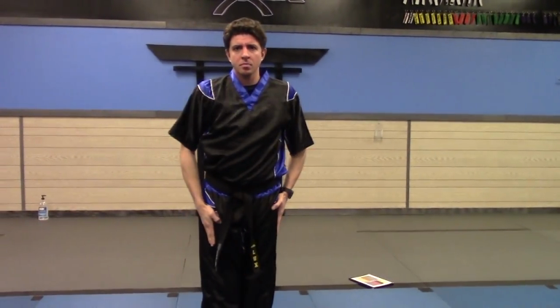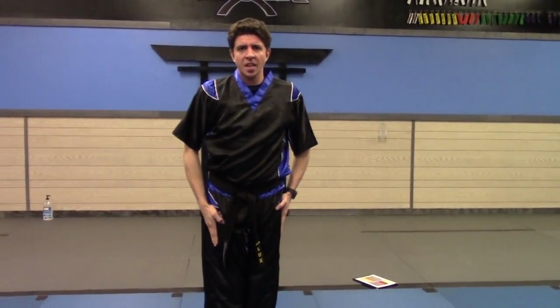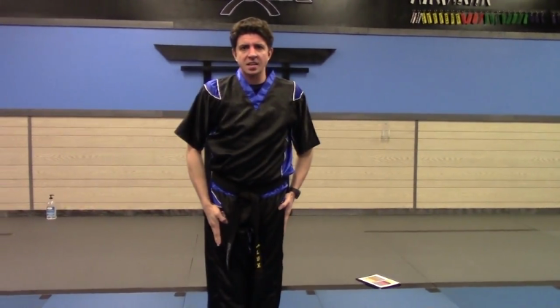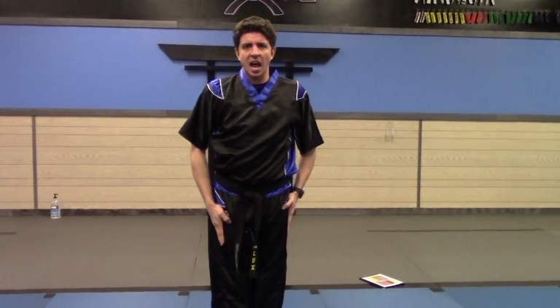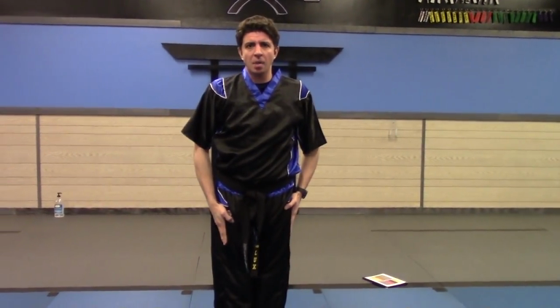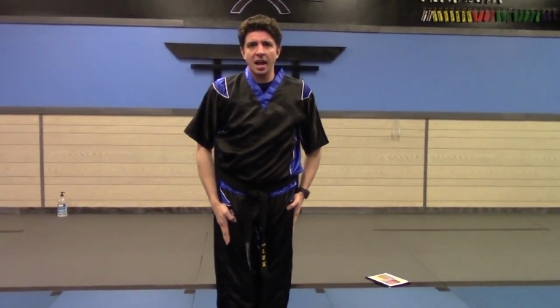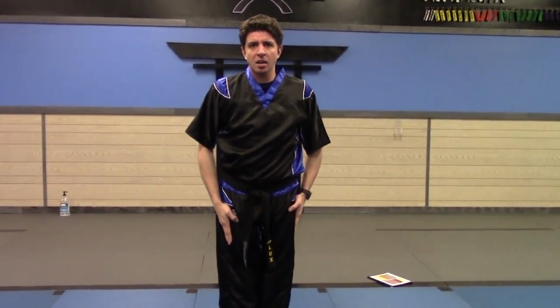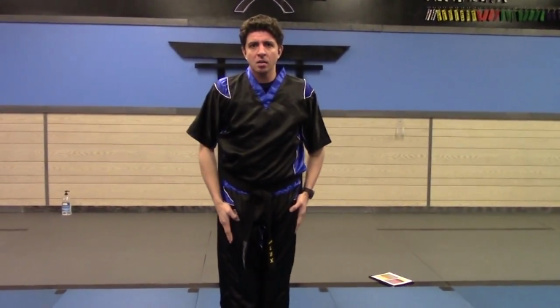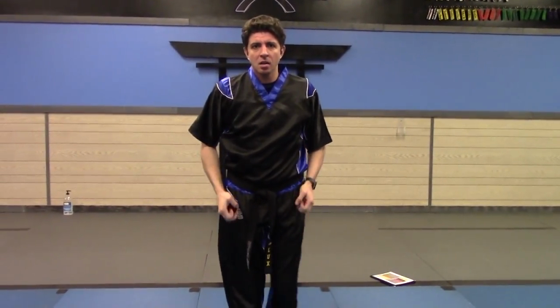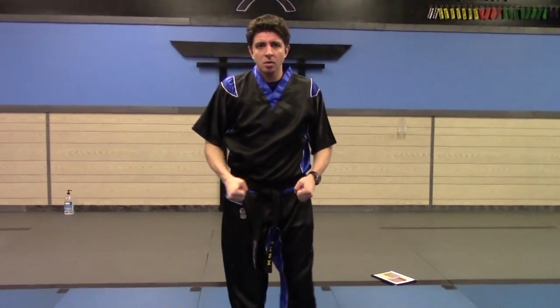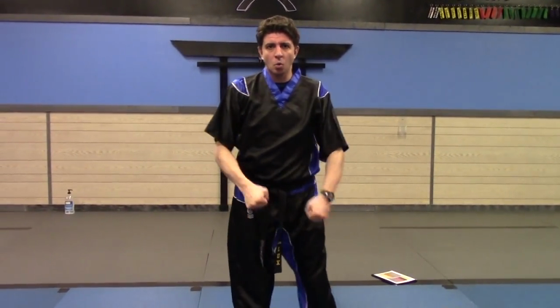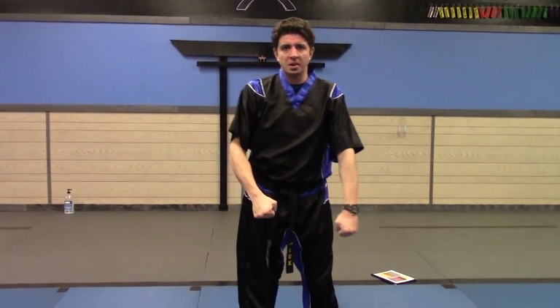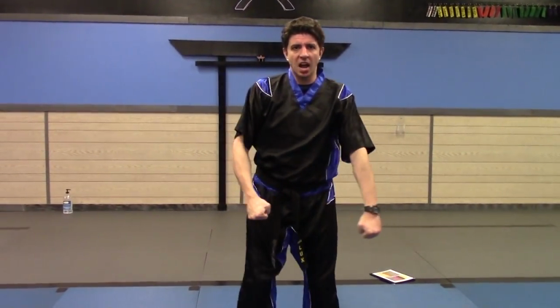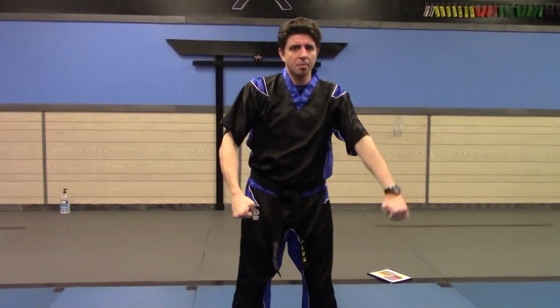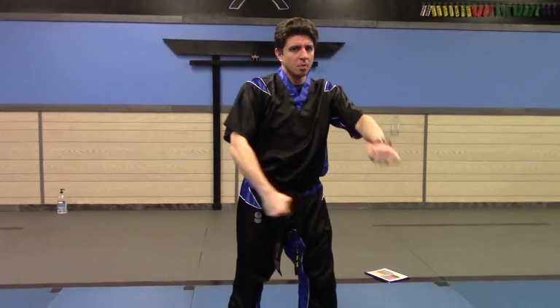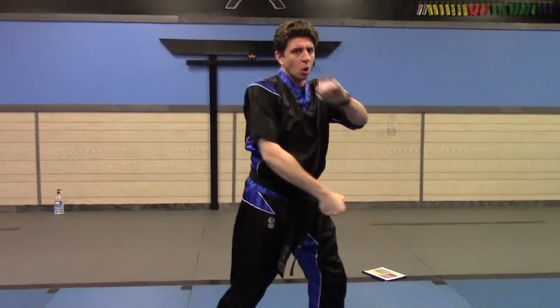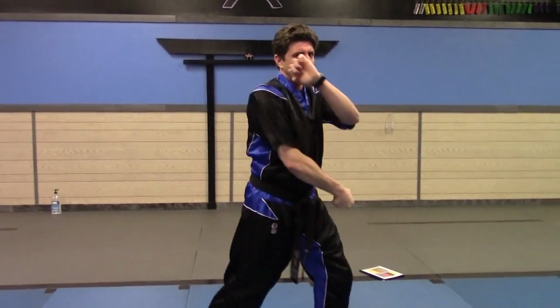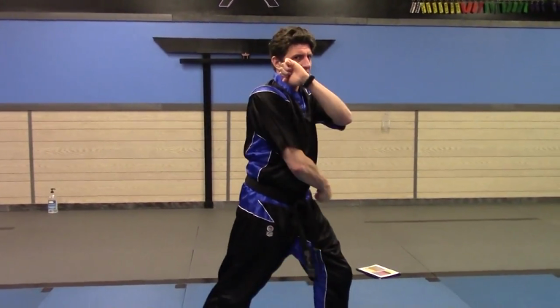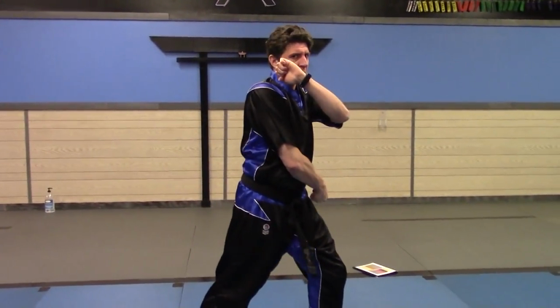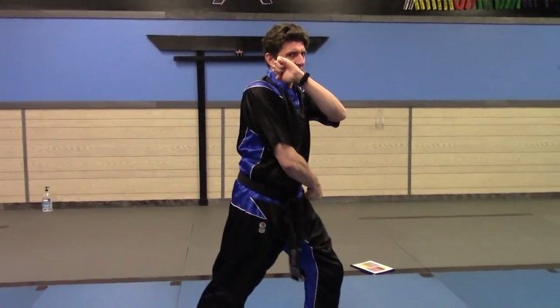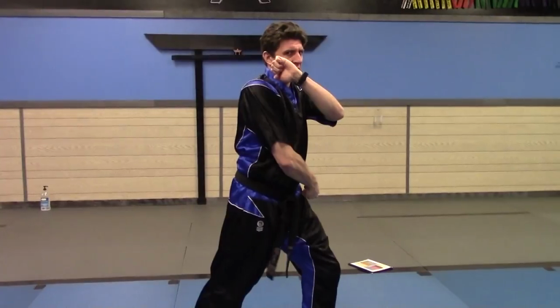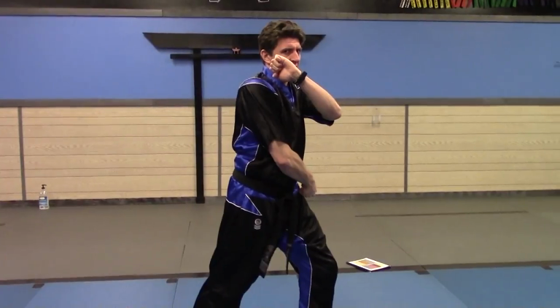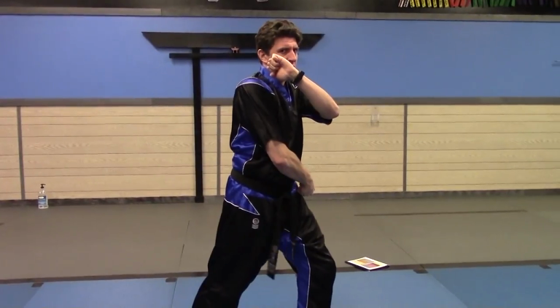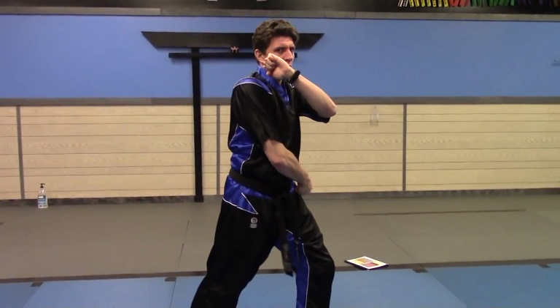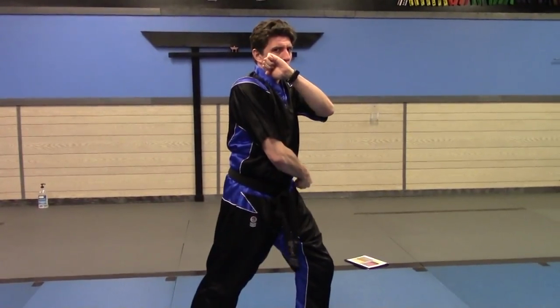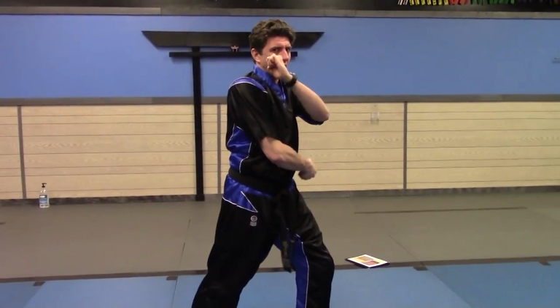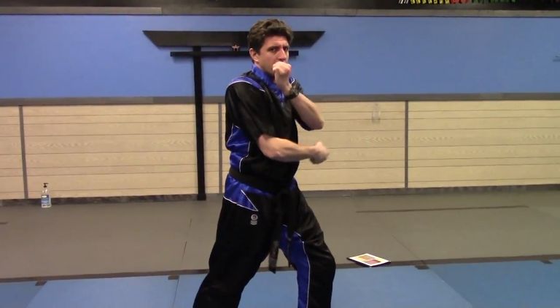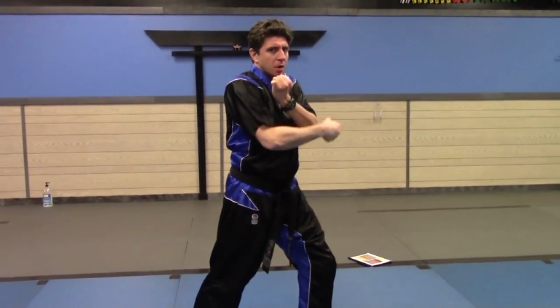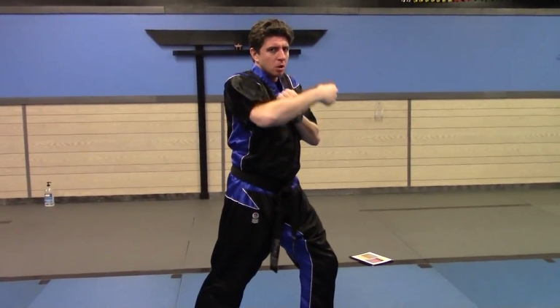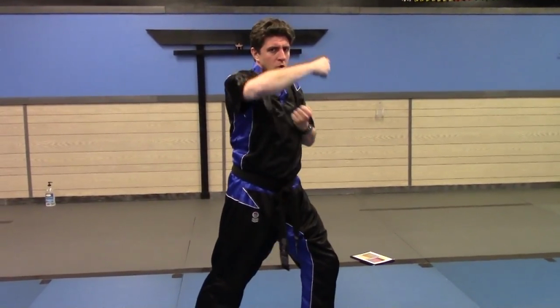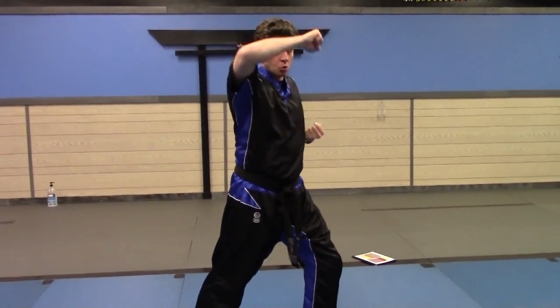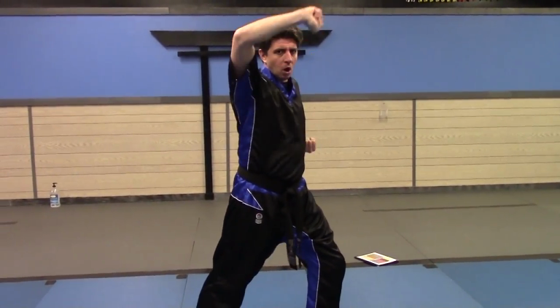That is high block. So one more time — go like this, protect your face, bring up, draw.